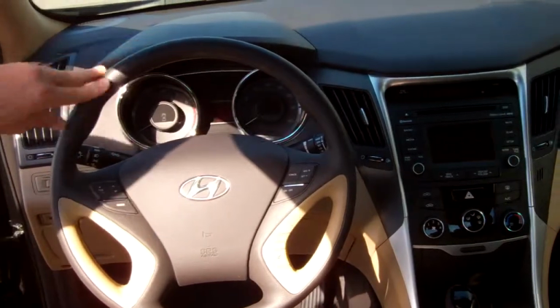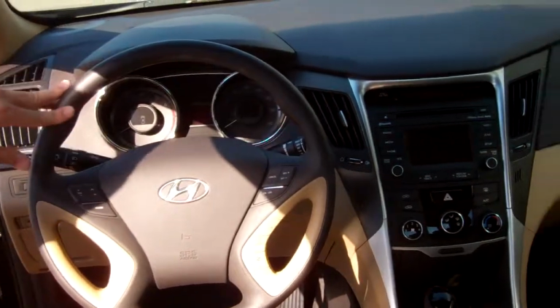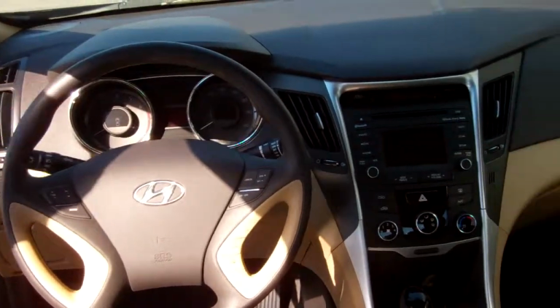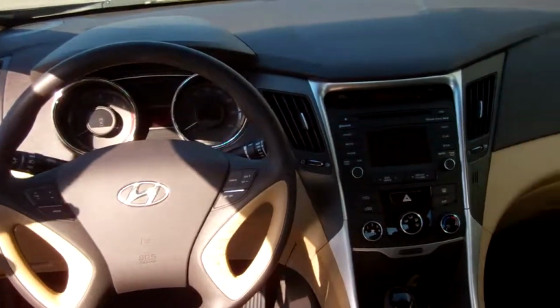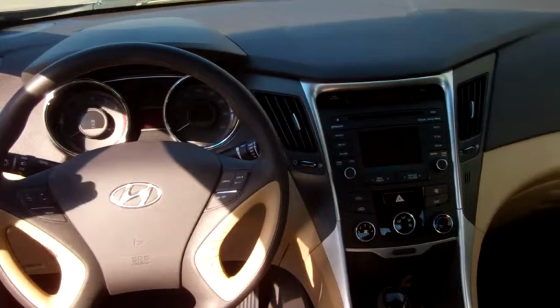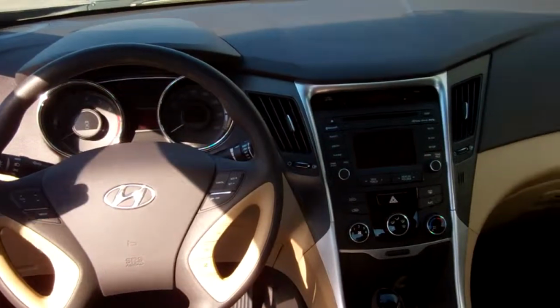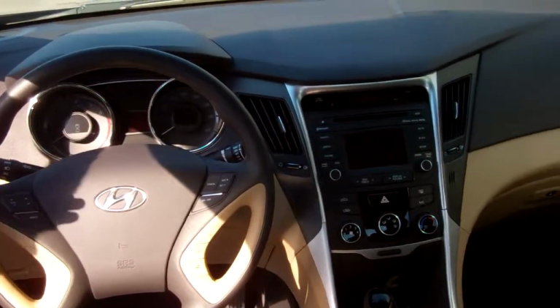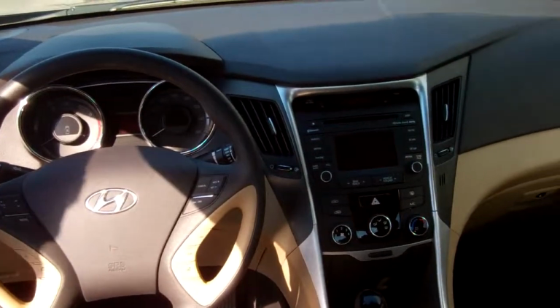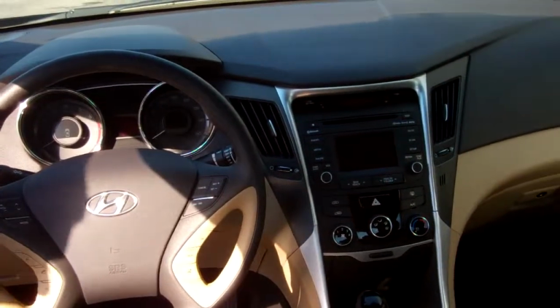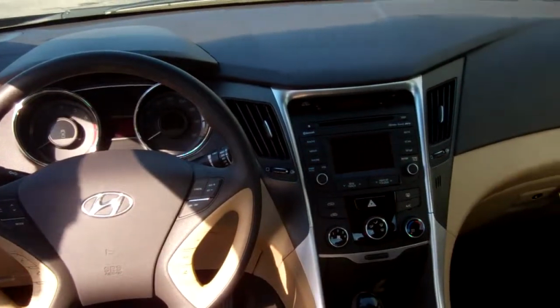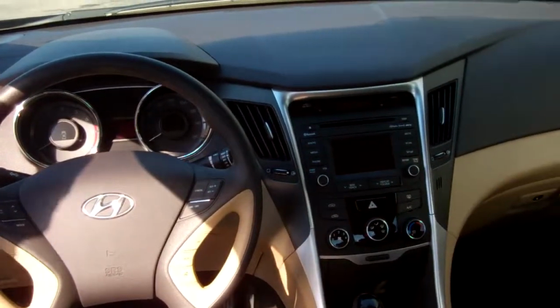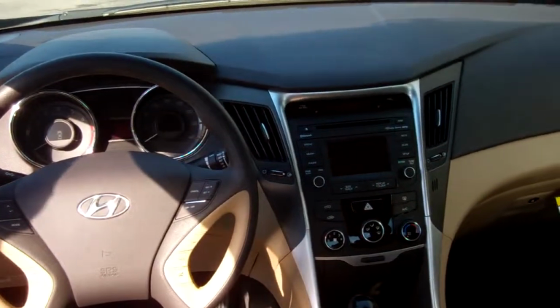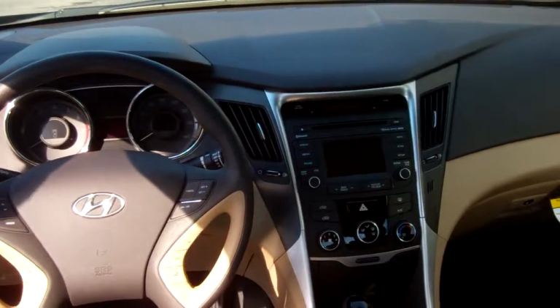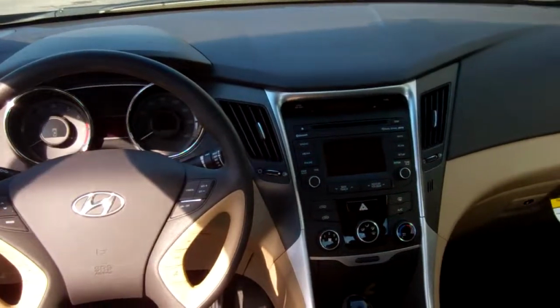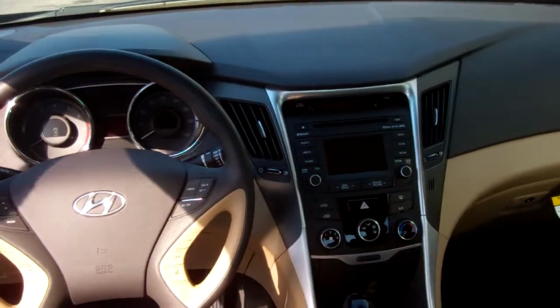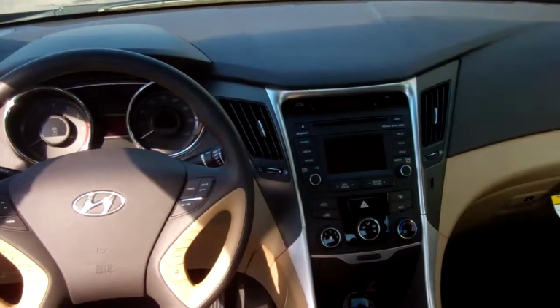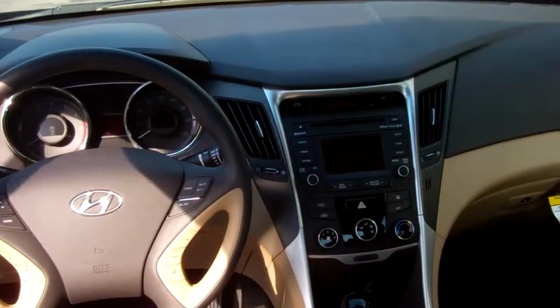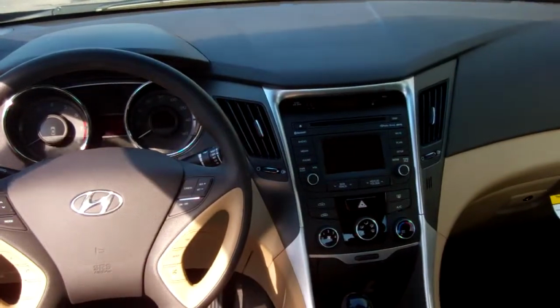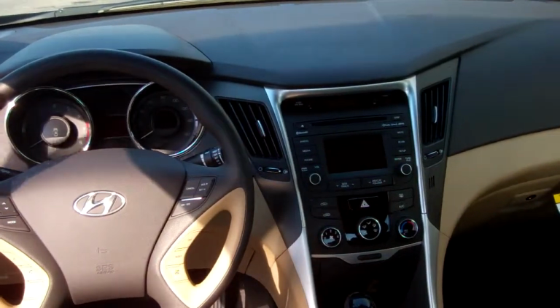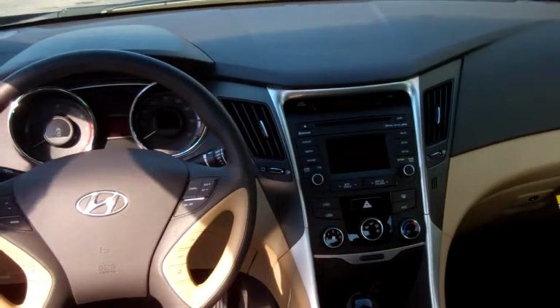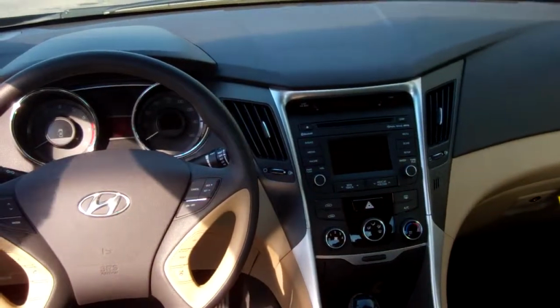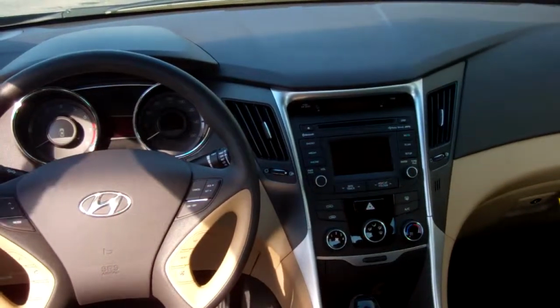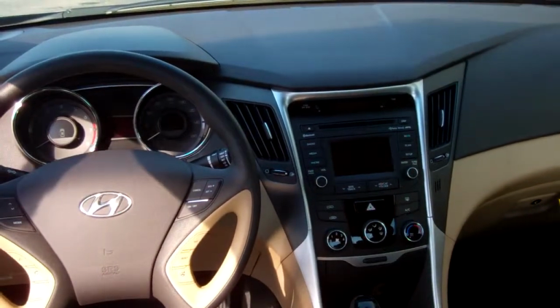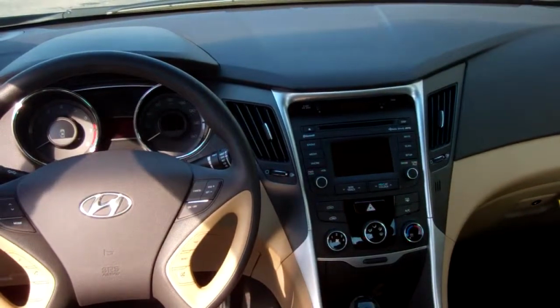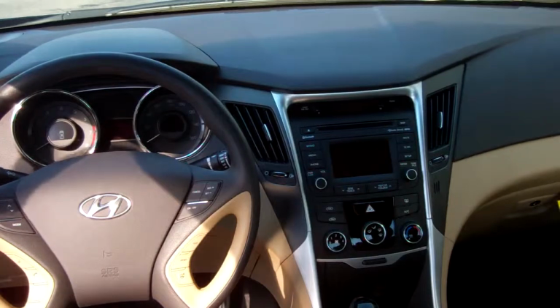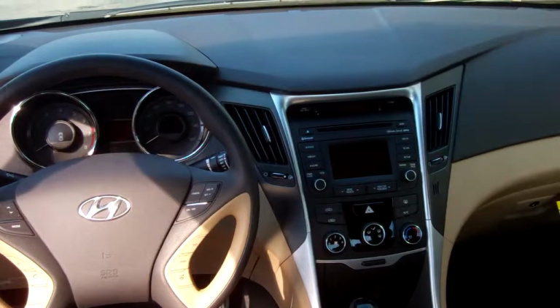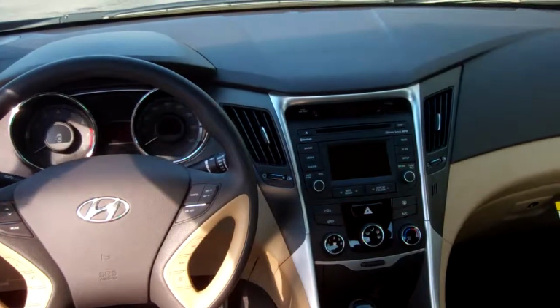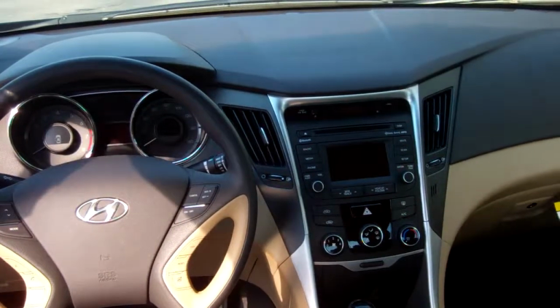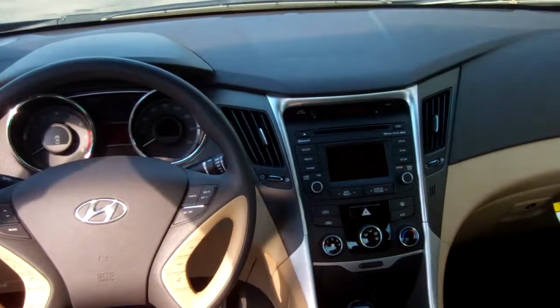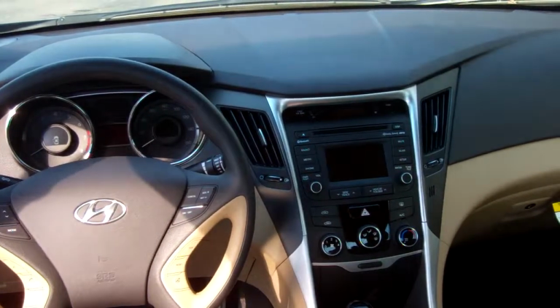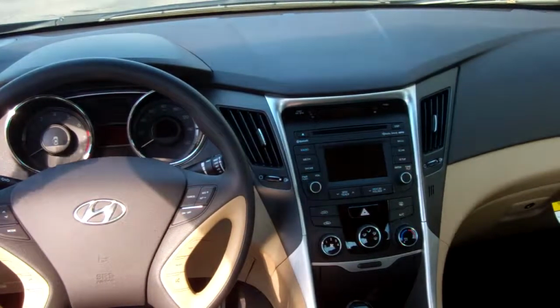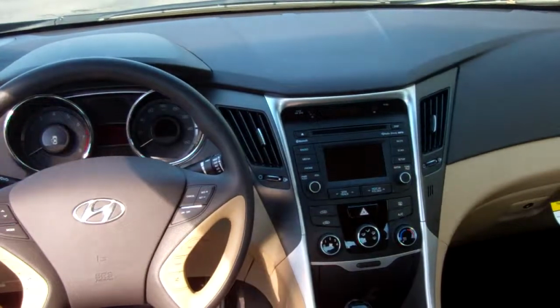On top of that, you're going to get AM, FM, XM, CD player, iPod, USB, and auxiliary hookups.